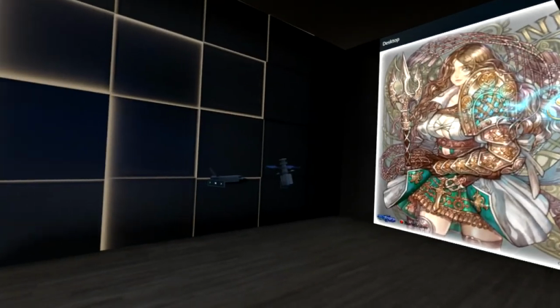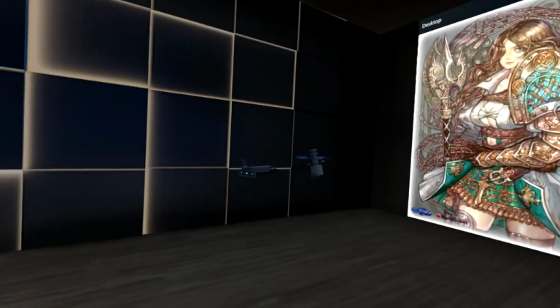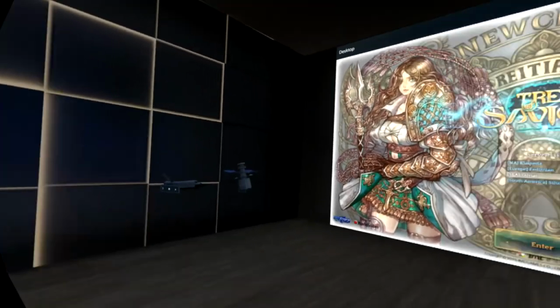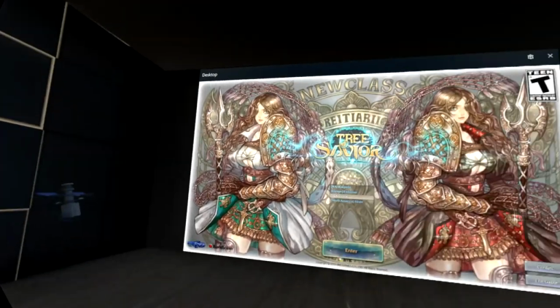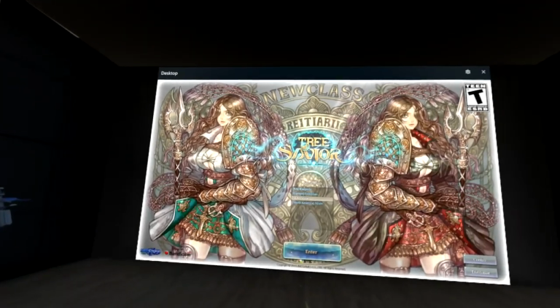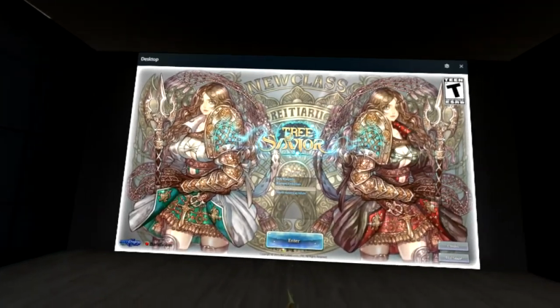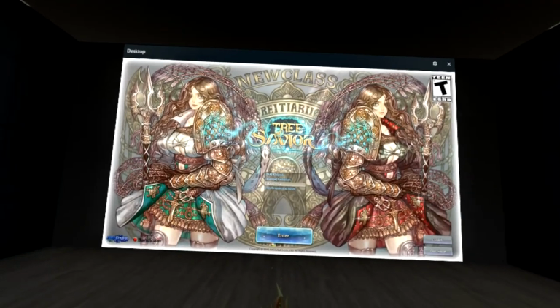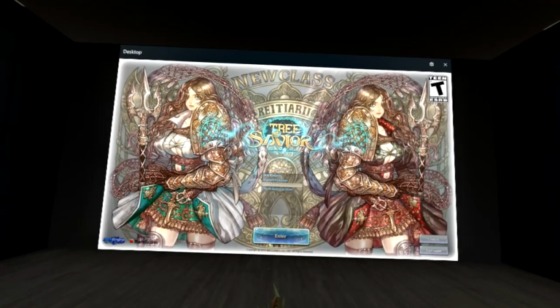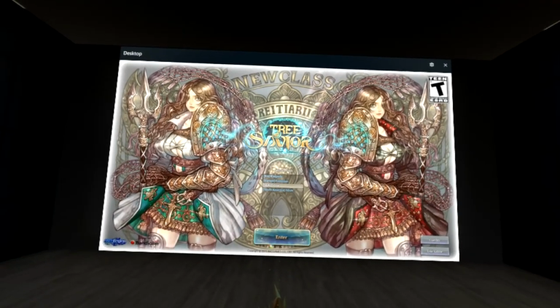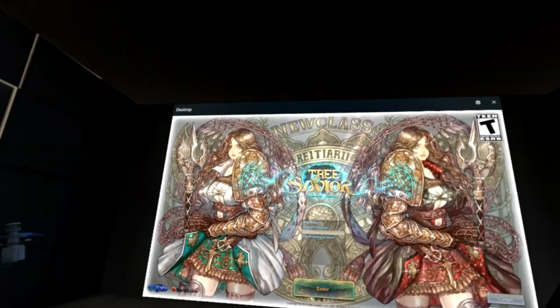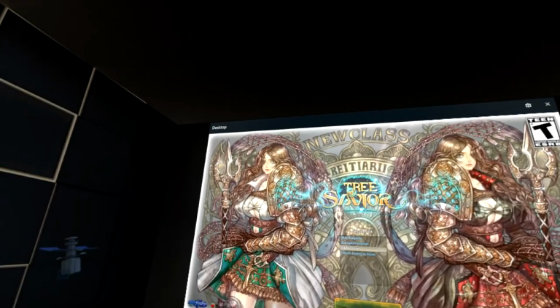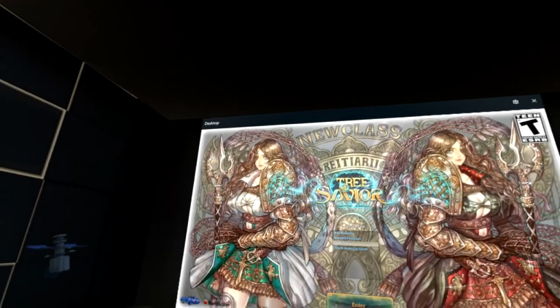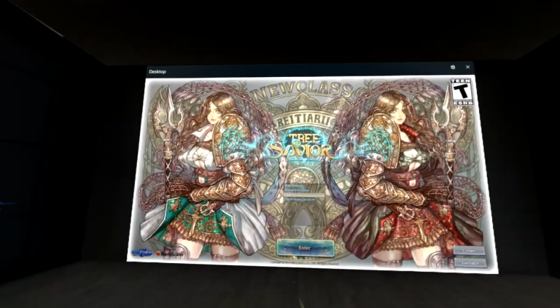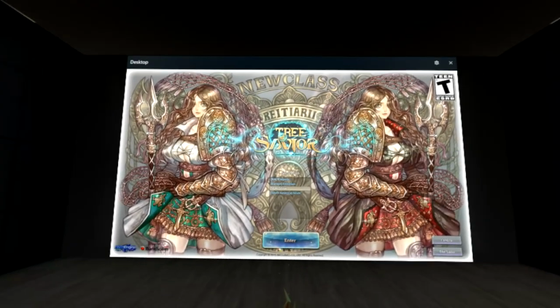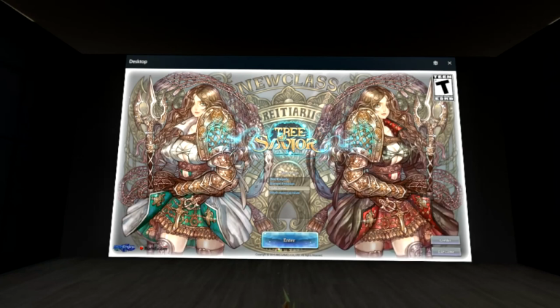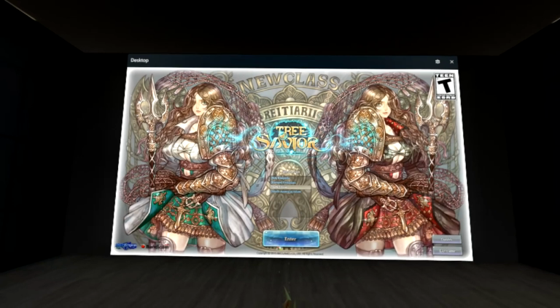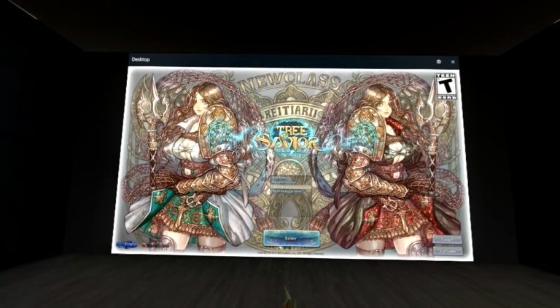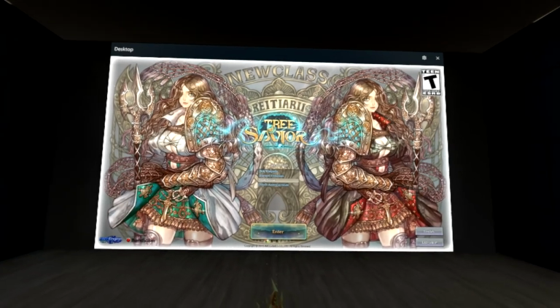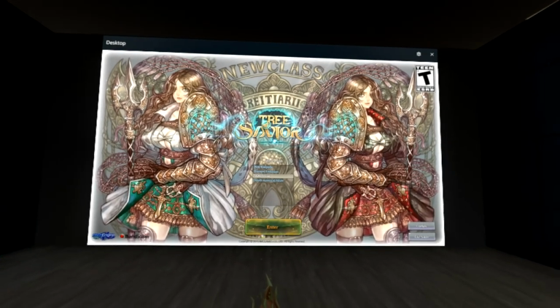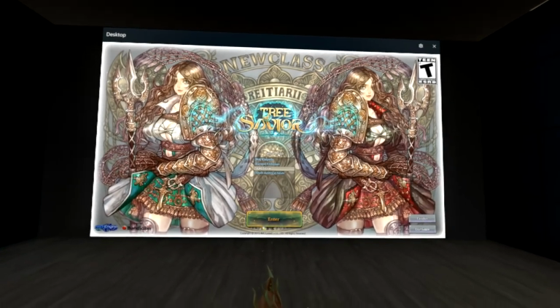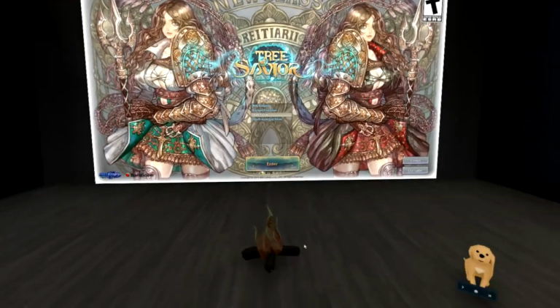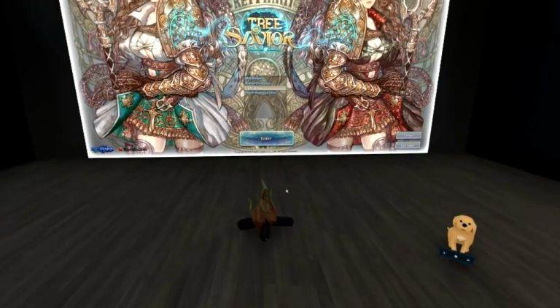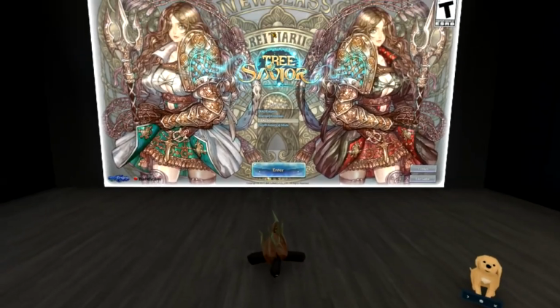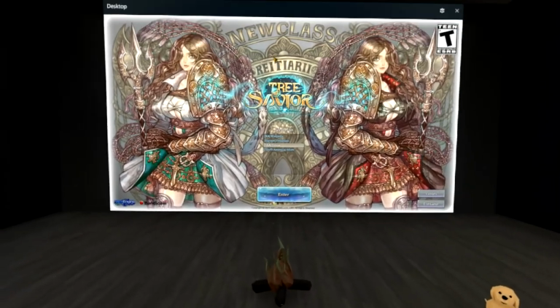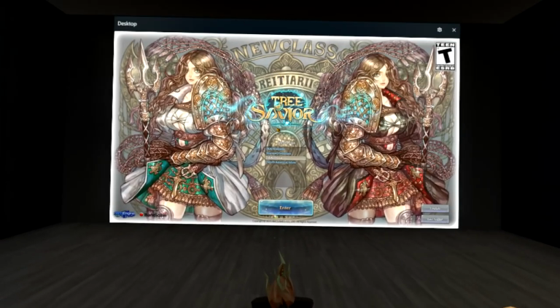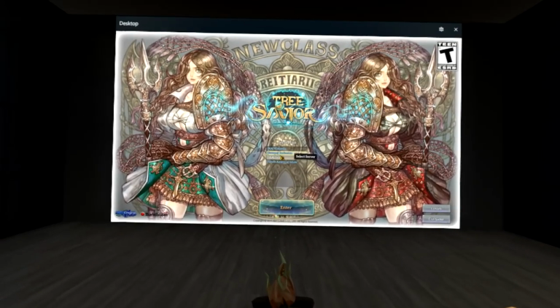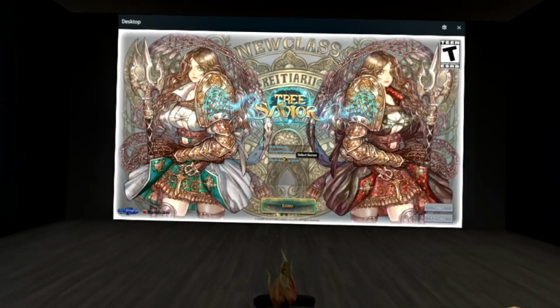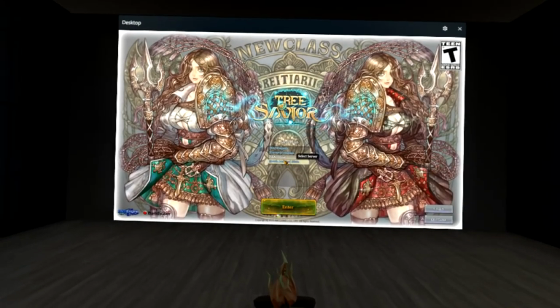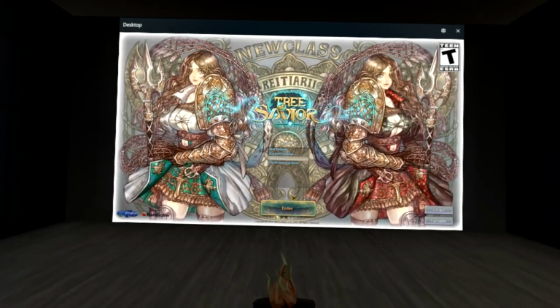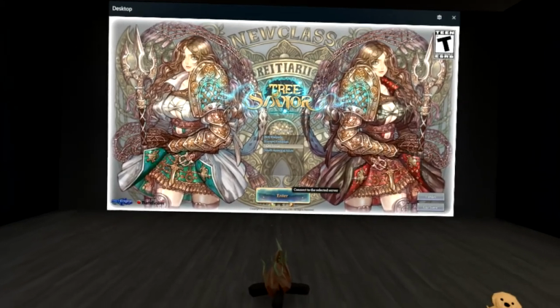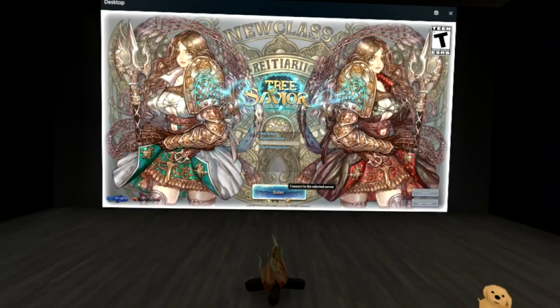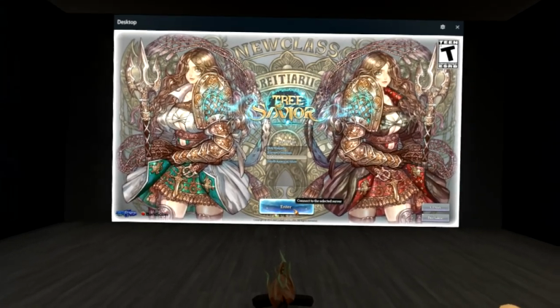As you can see we are already in Windows Cliff House. This is basically like an operating system place for Windows Mixed Reality headsets.